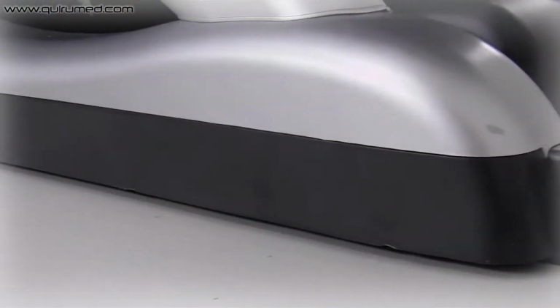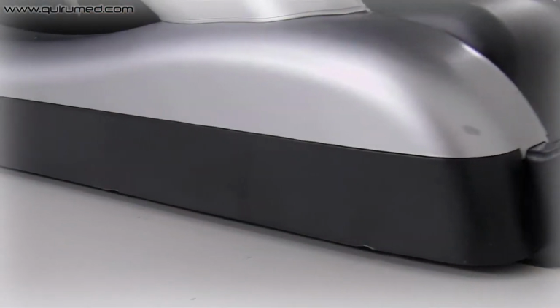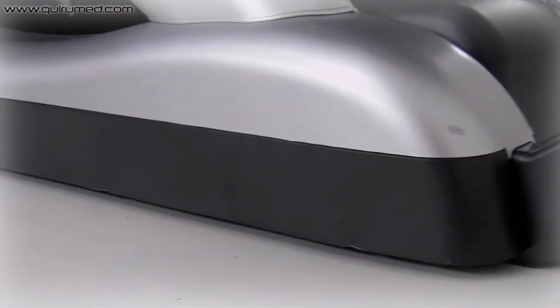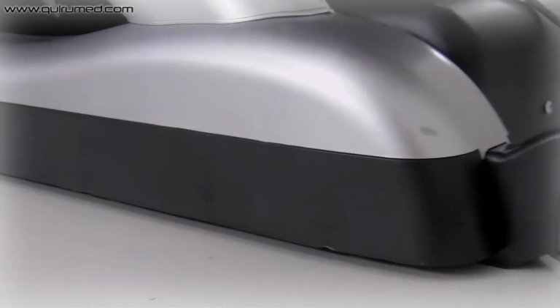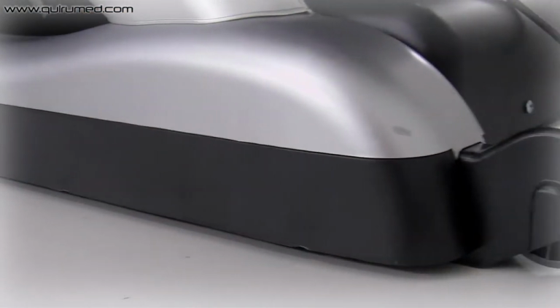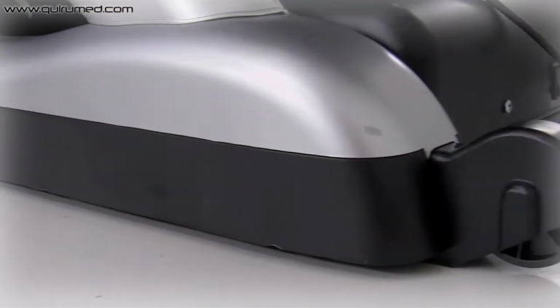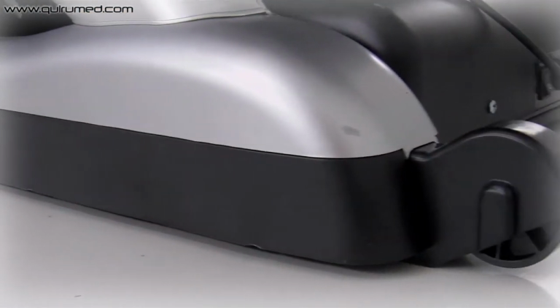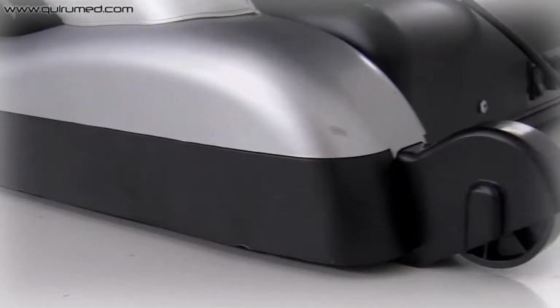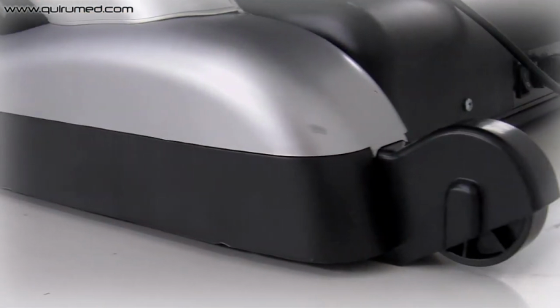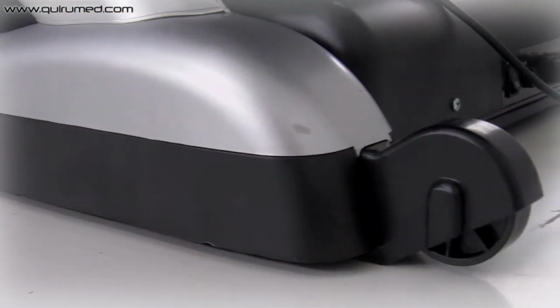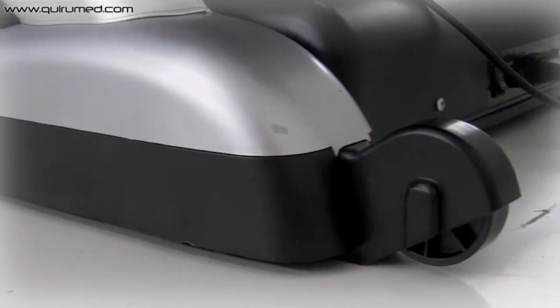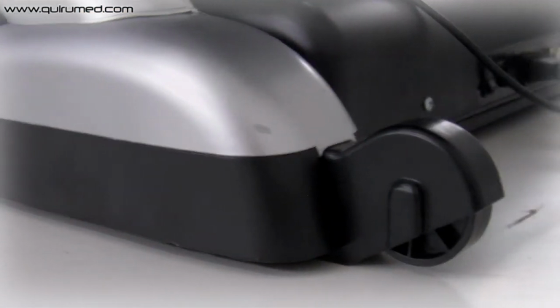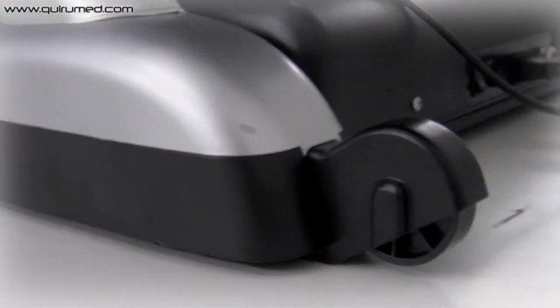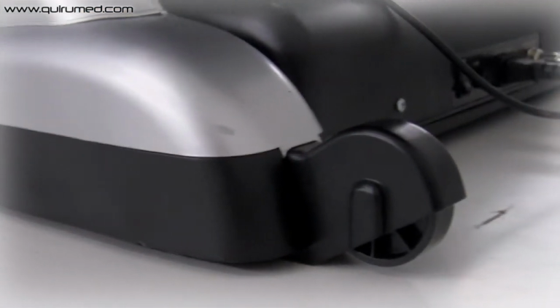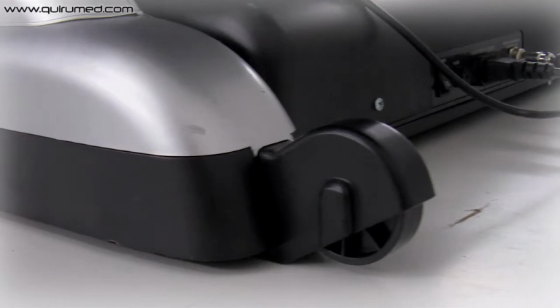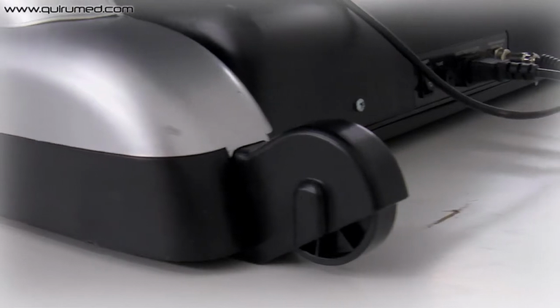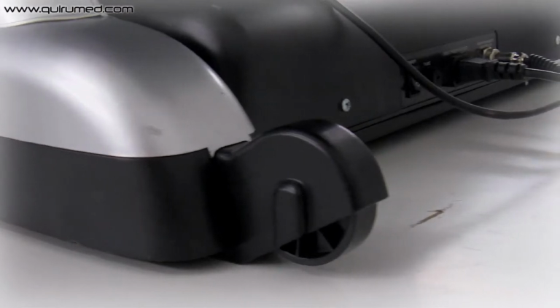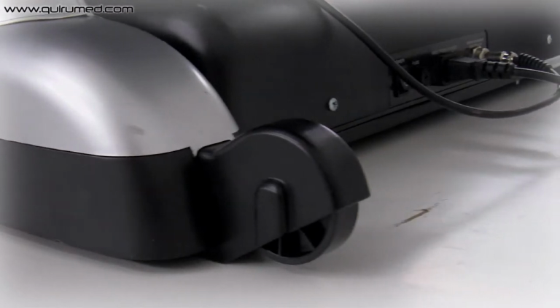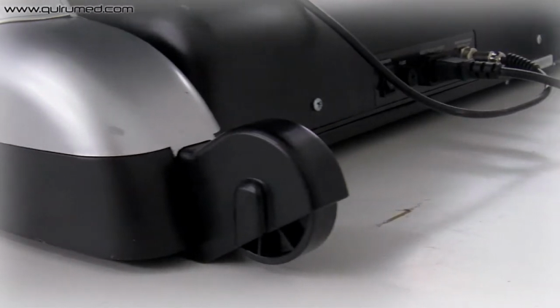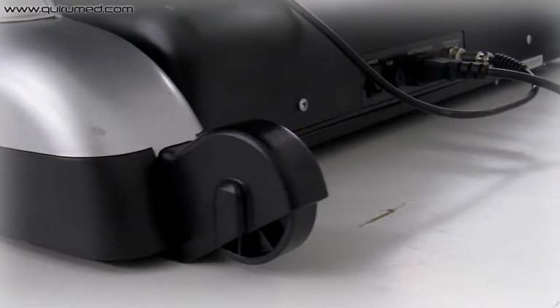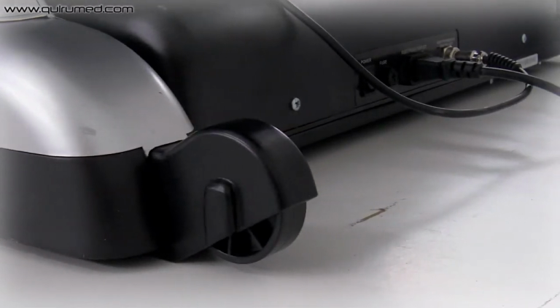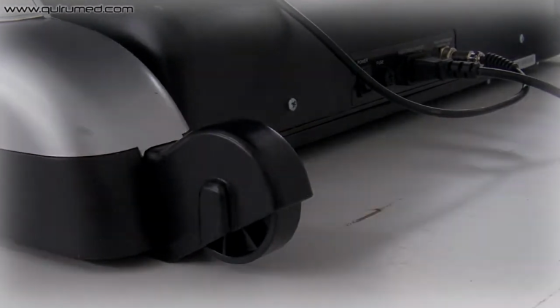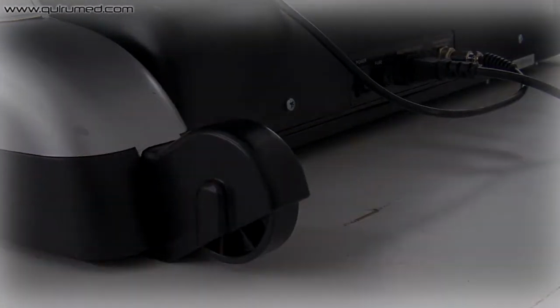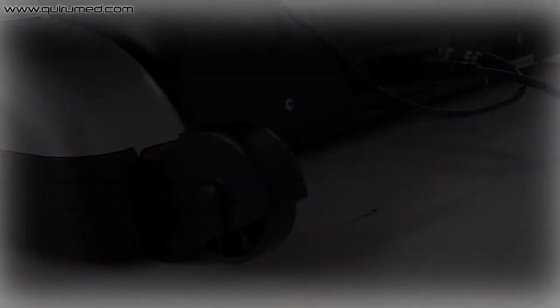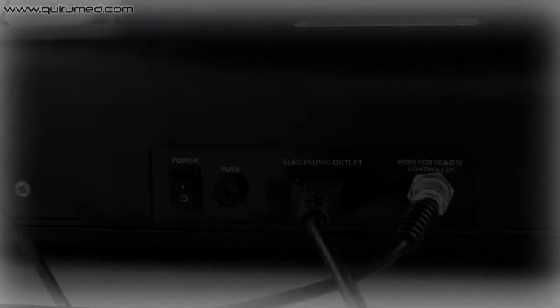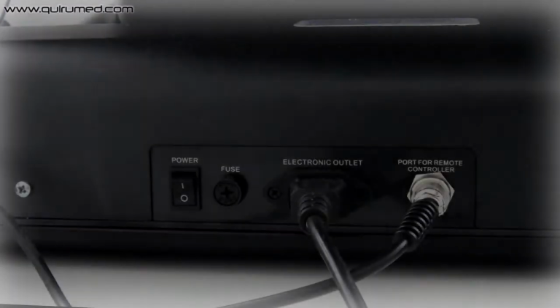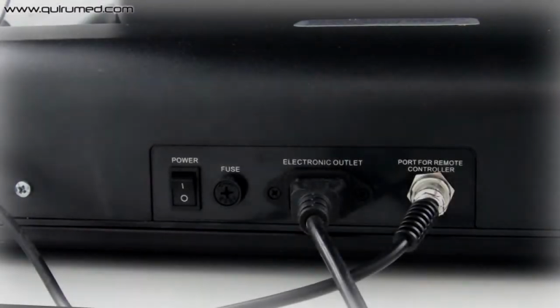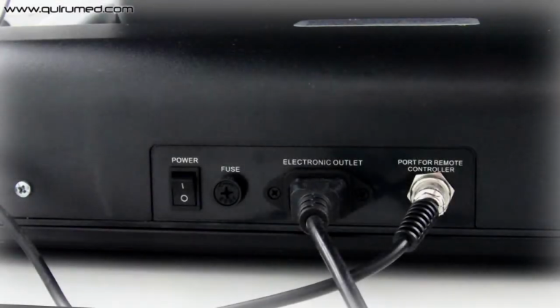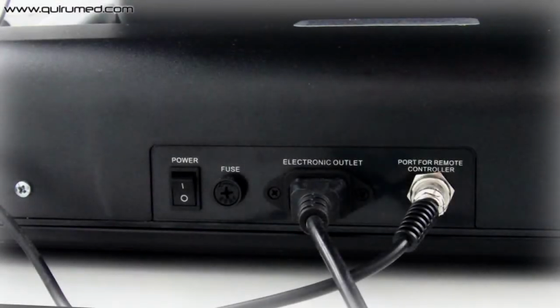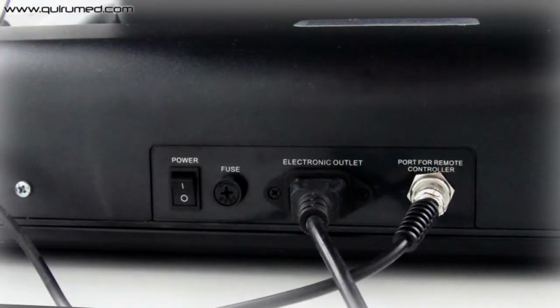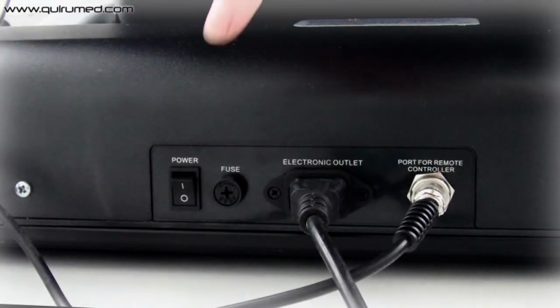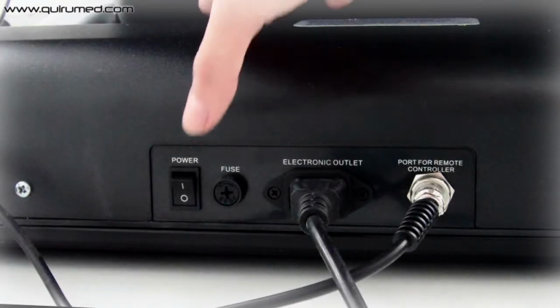Thanks to its back wheels, it is easily transported and connected.